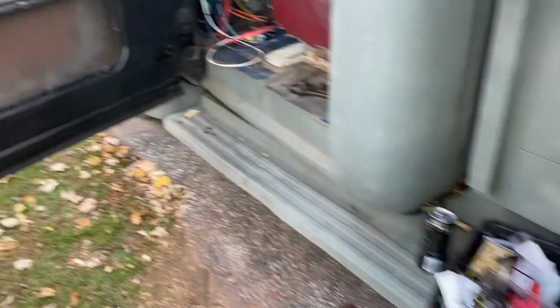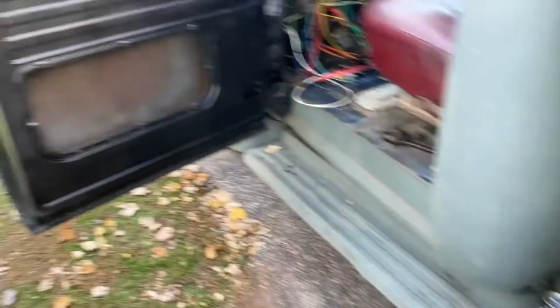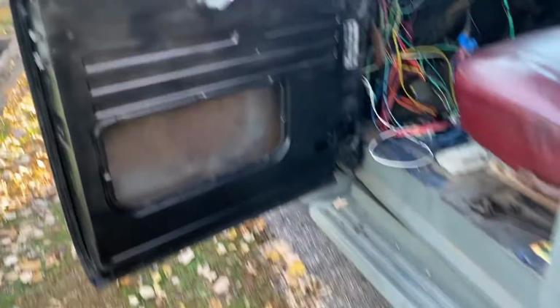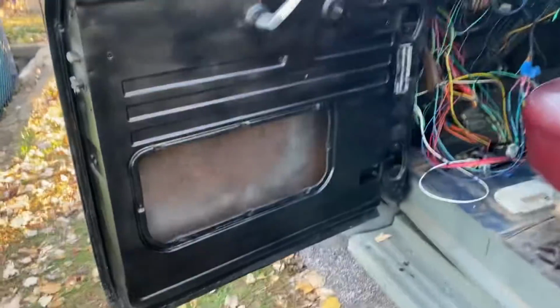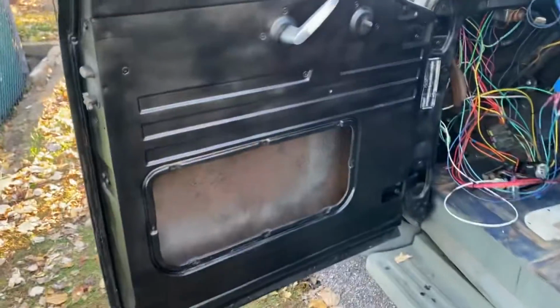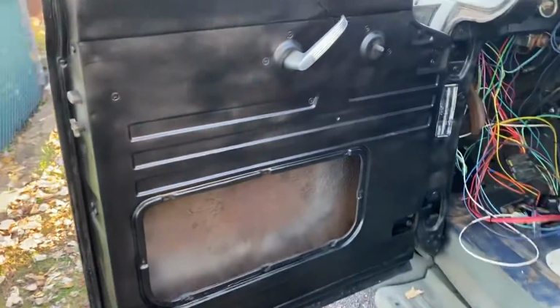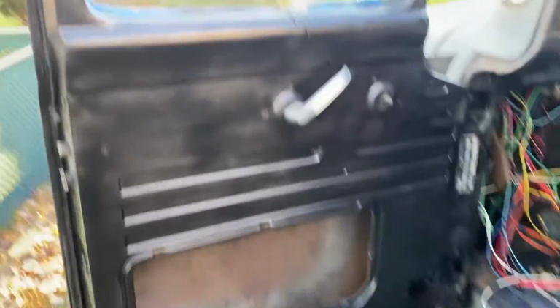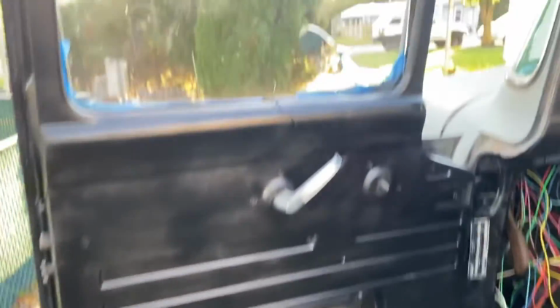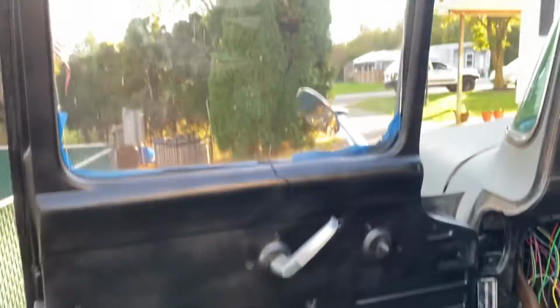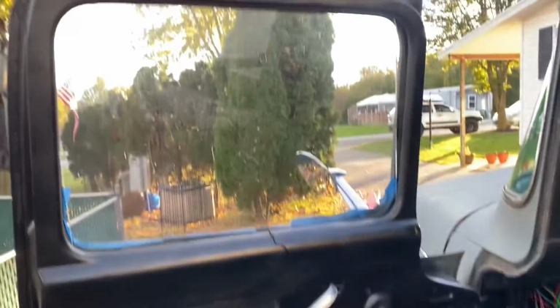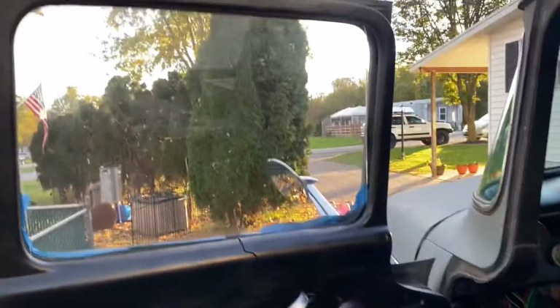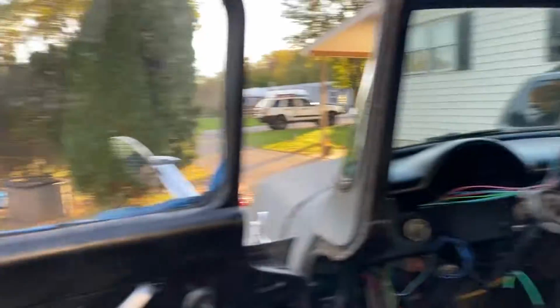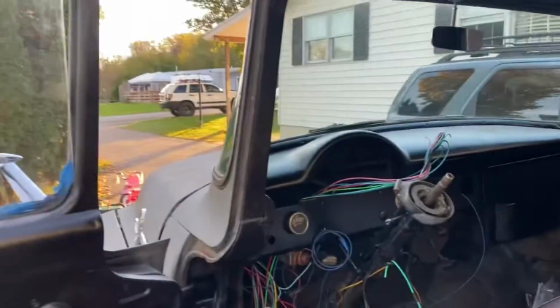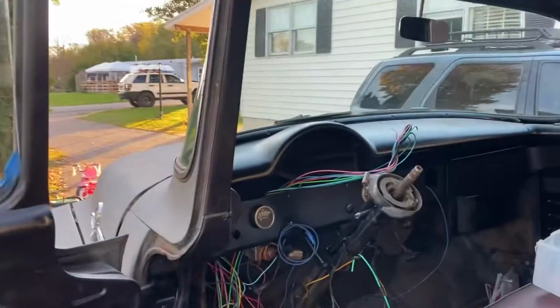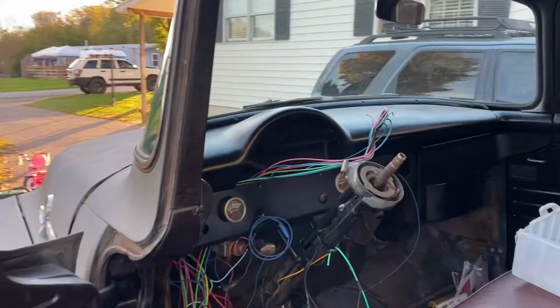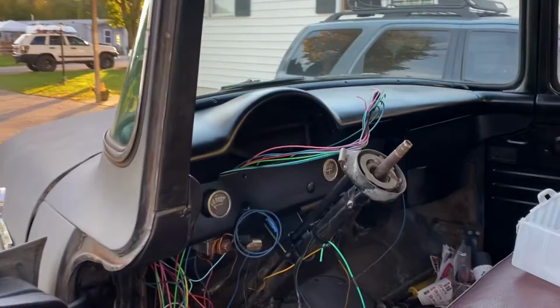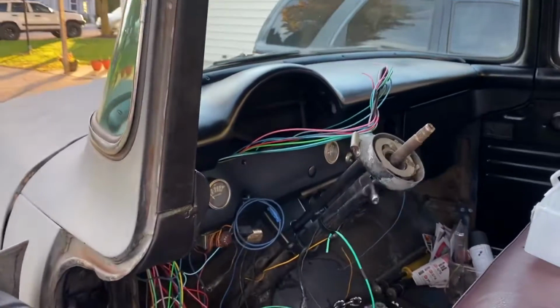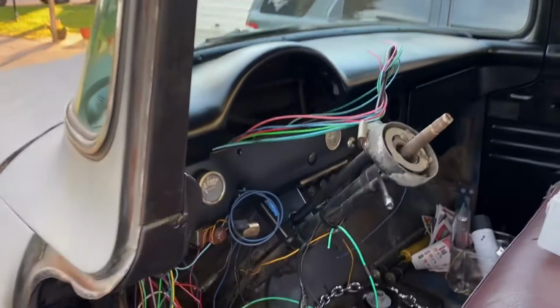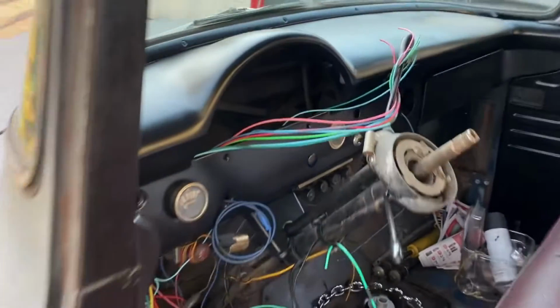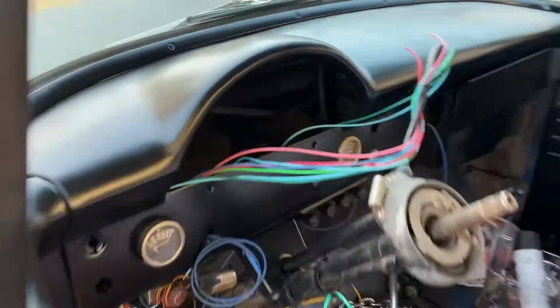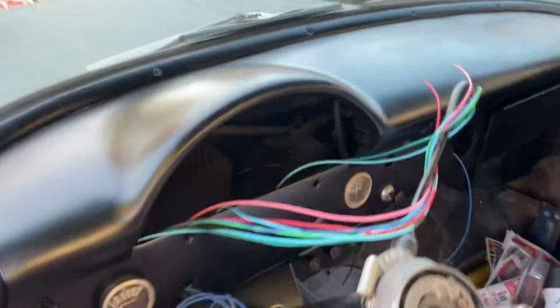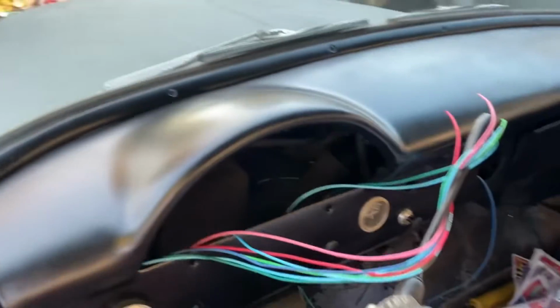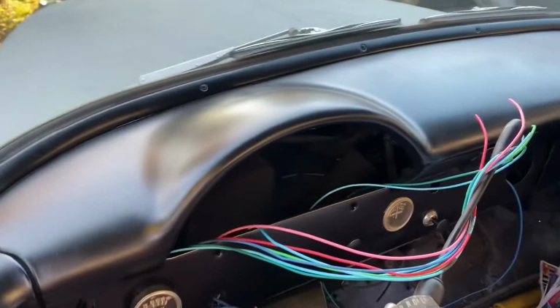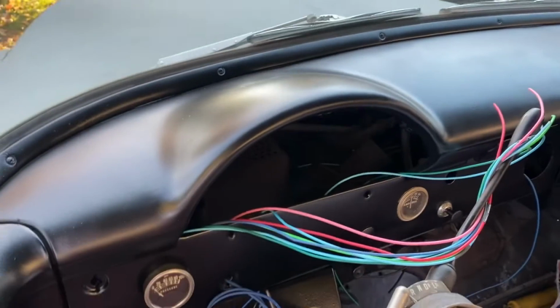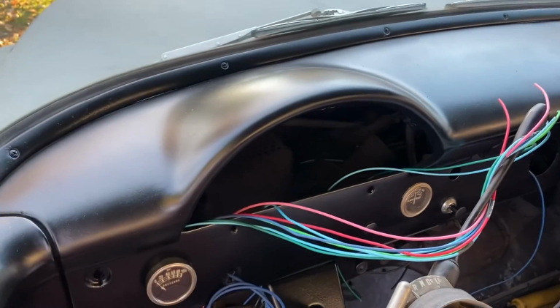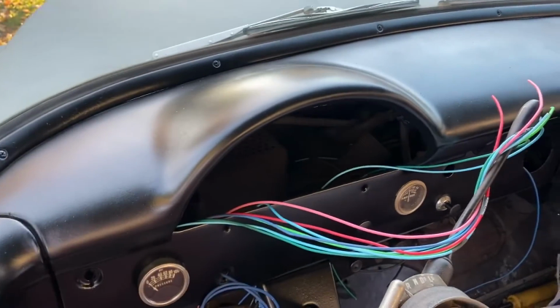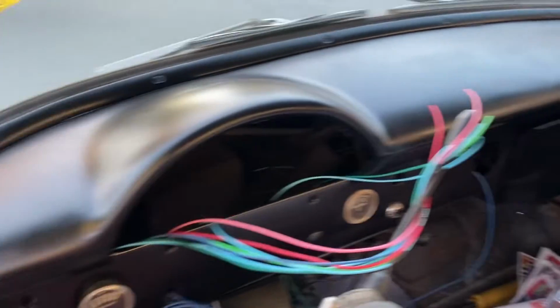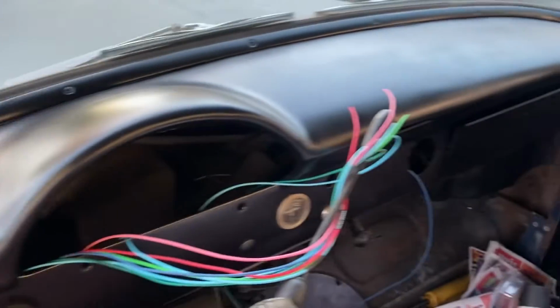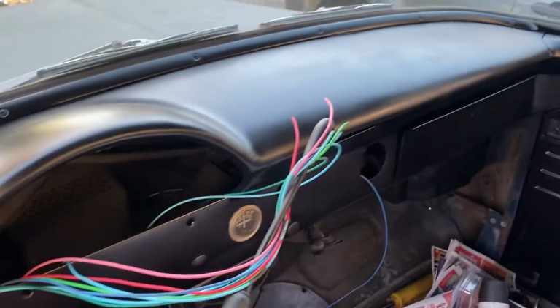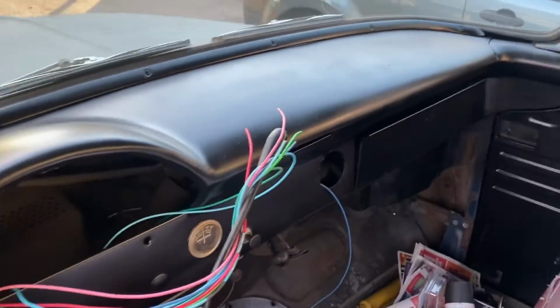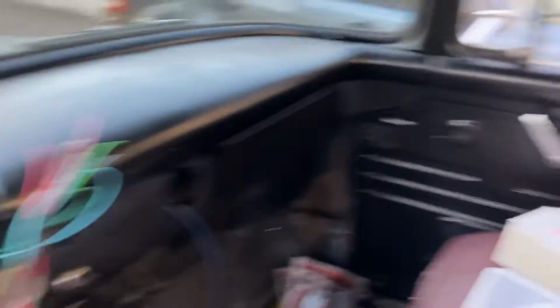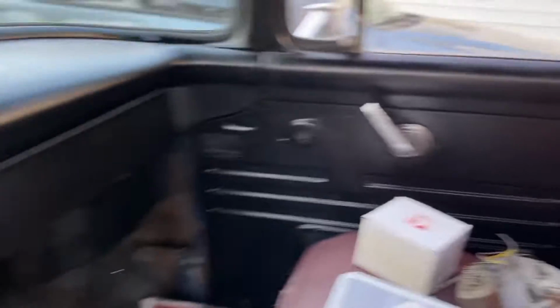I started painting the doors. I got the dash painted a while back — not with a satin black.